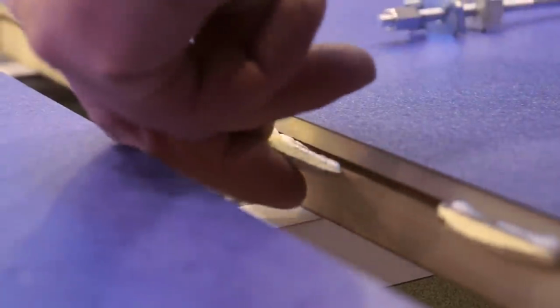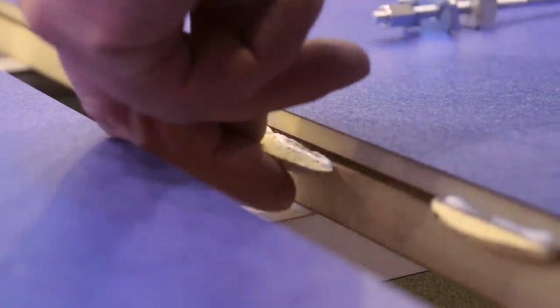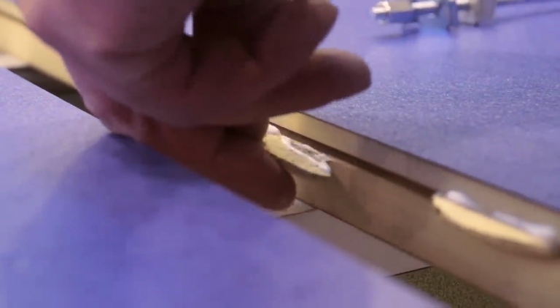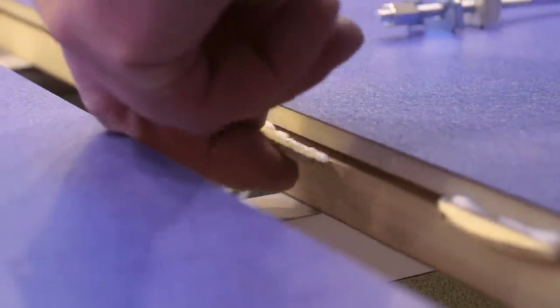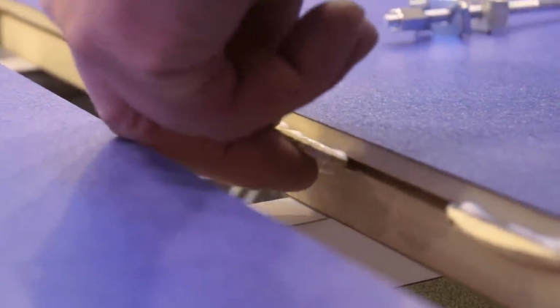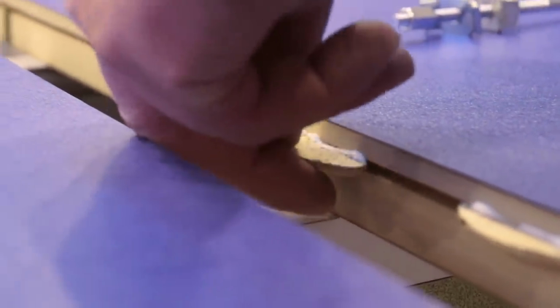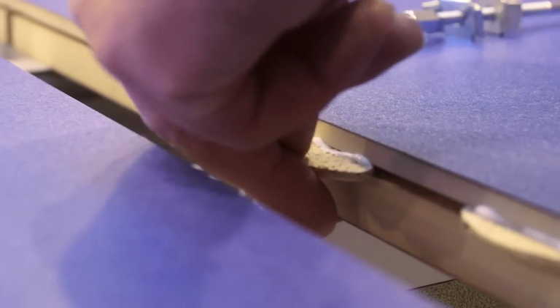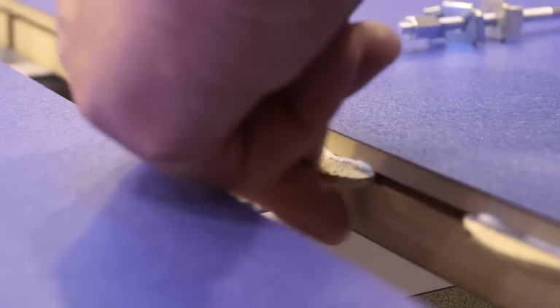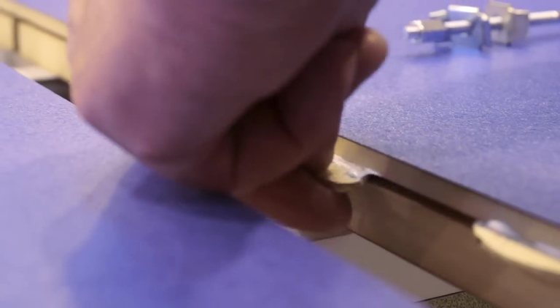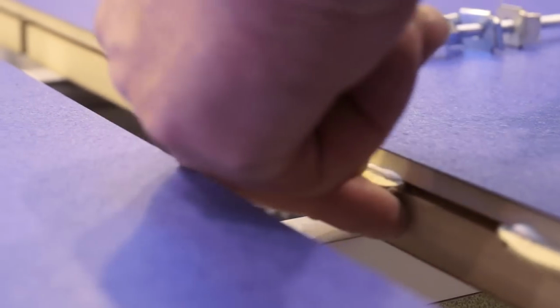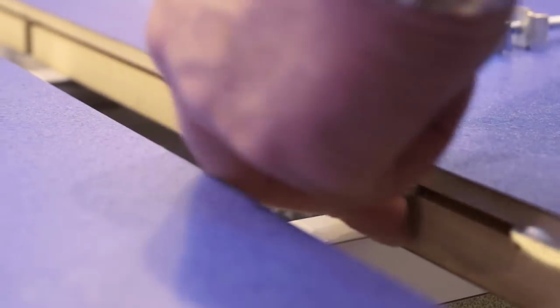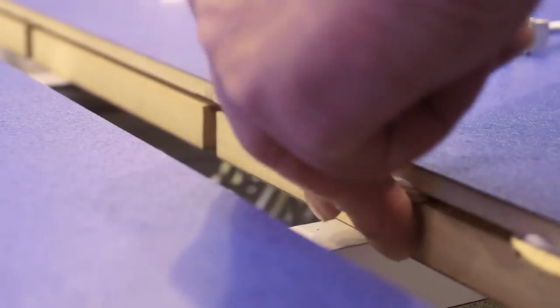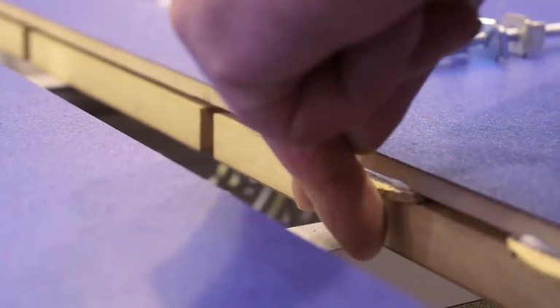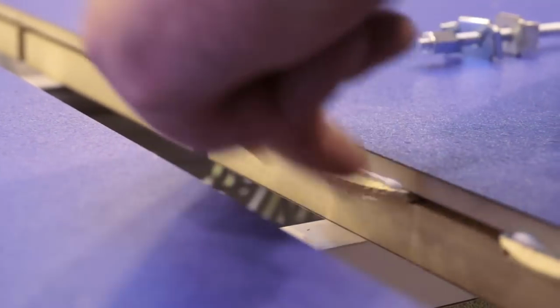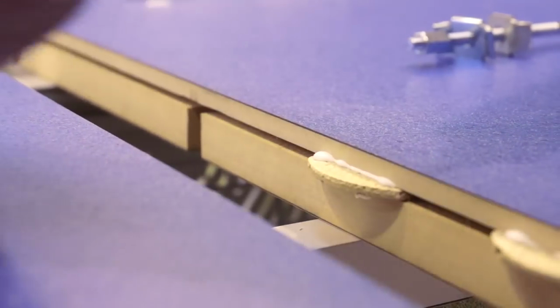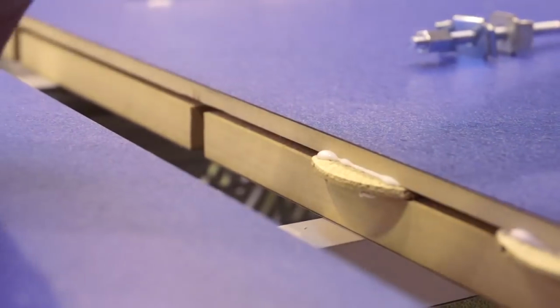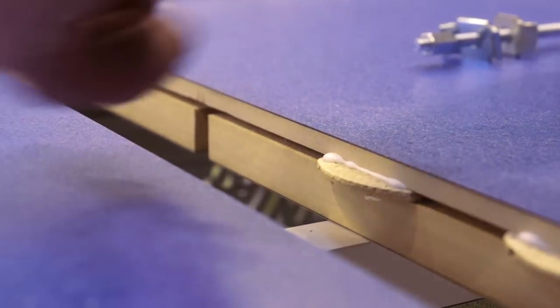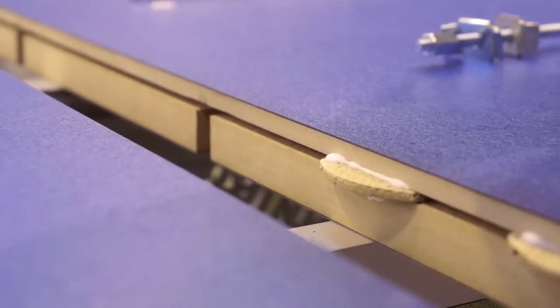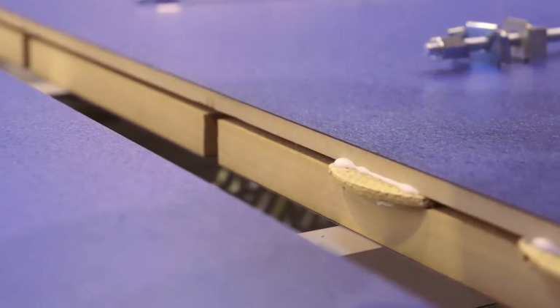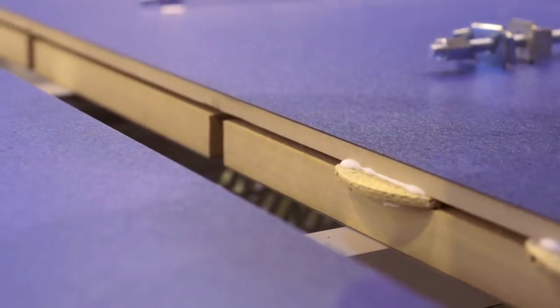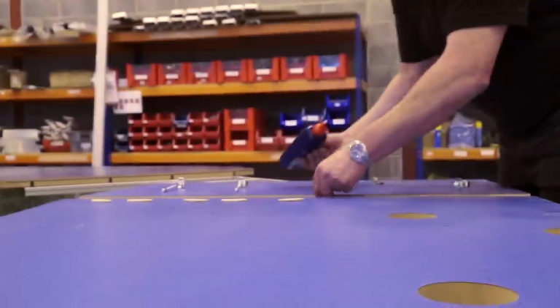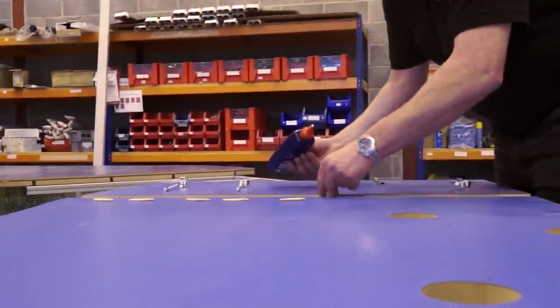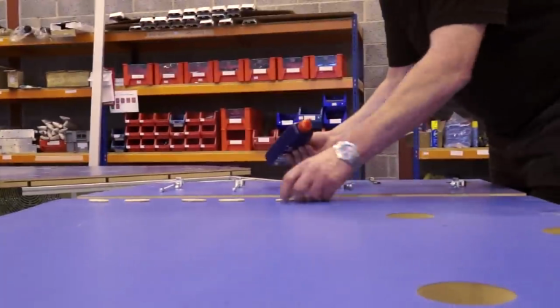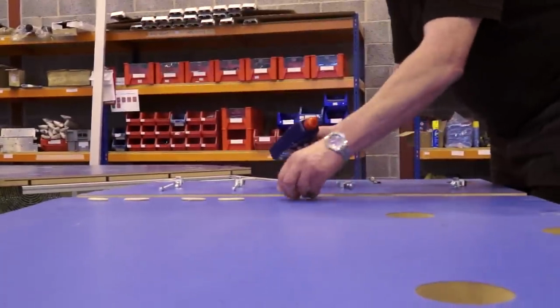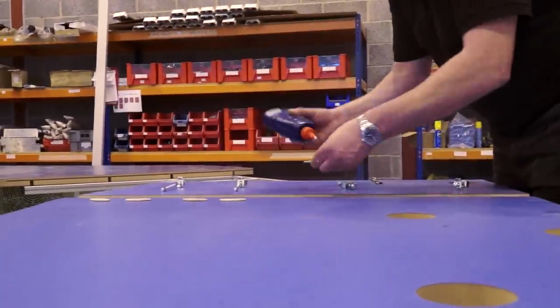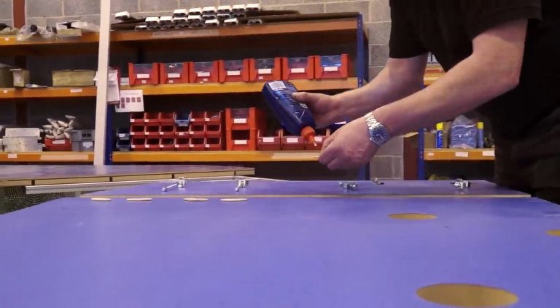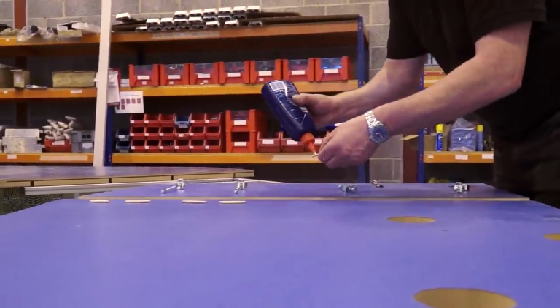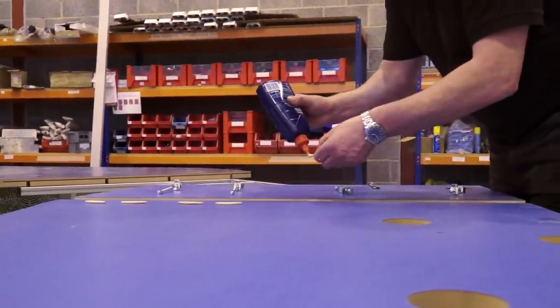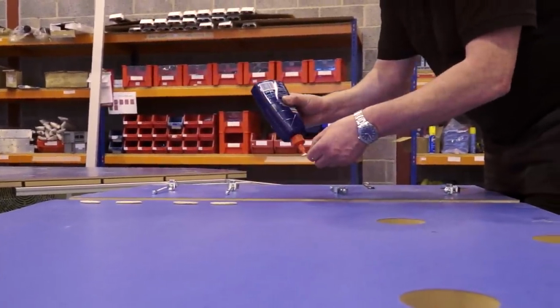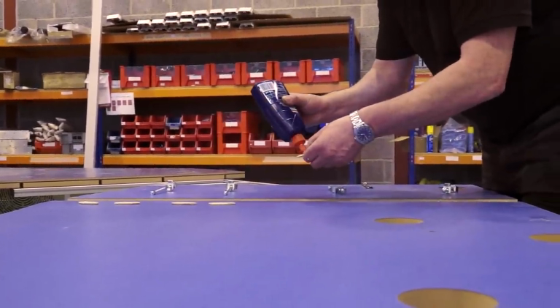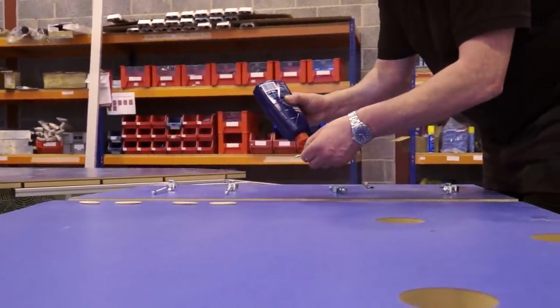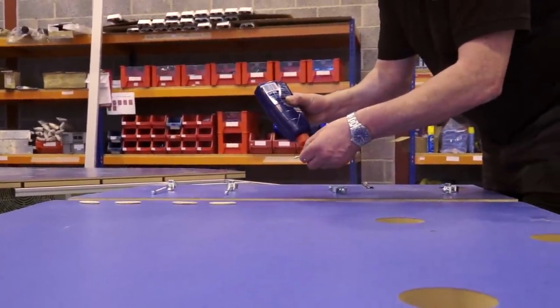Position the biscuits in the routed slot approximately 100 millimetres apart, applying the glue to both sides of the biscuits.